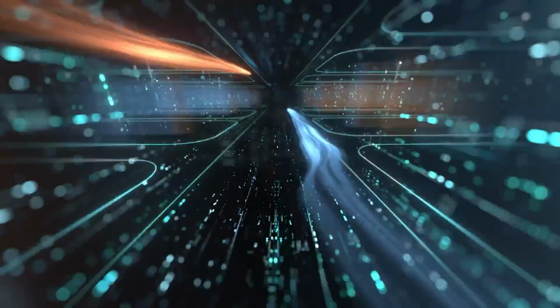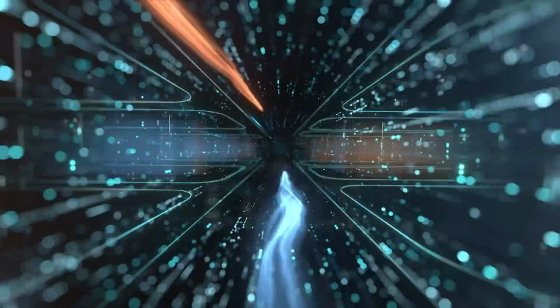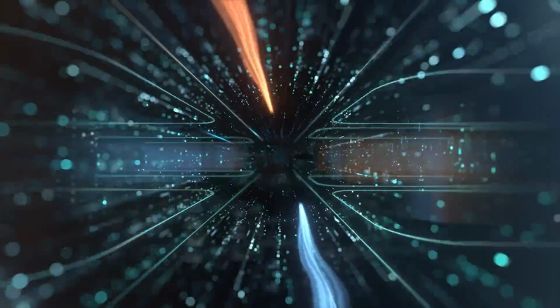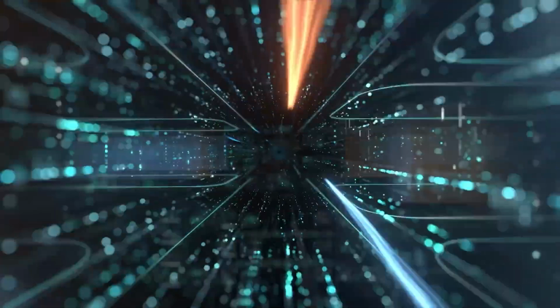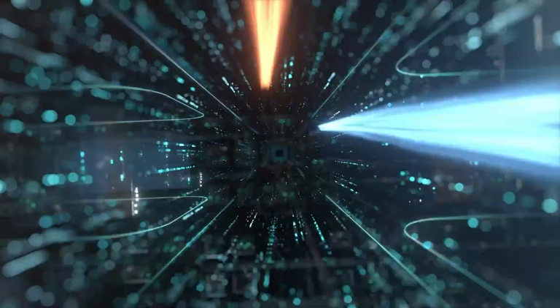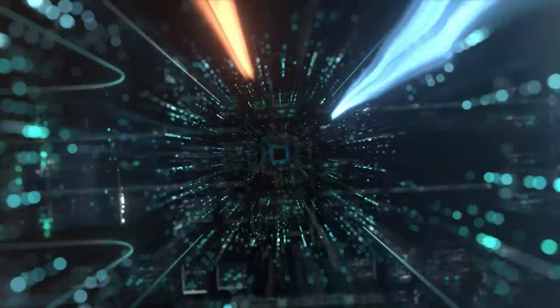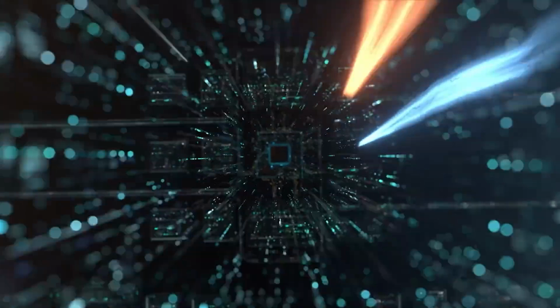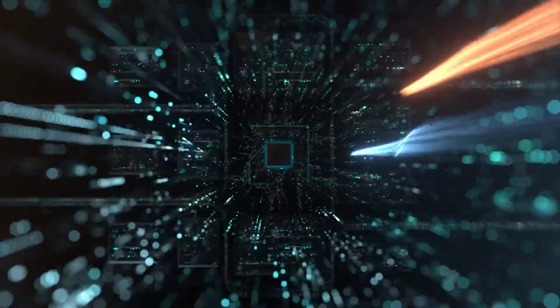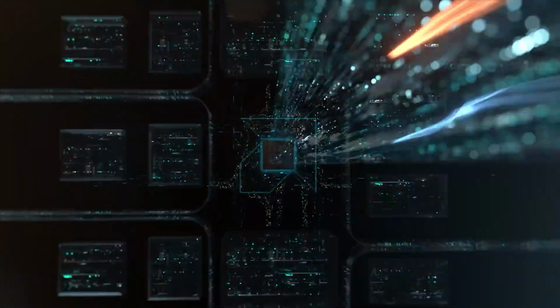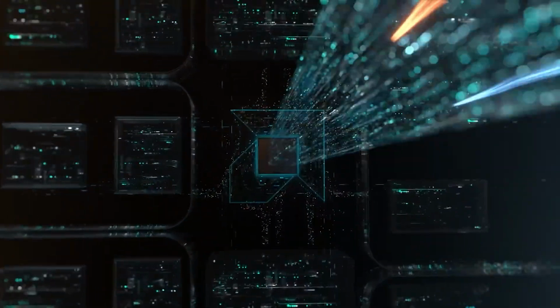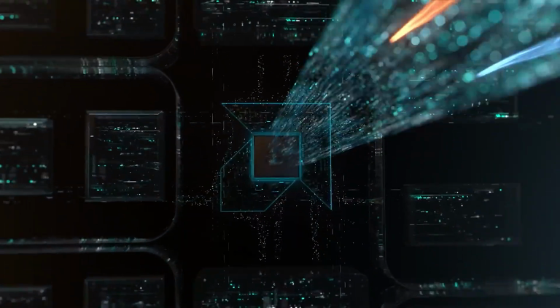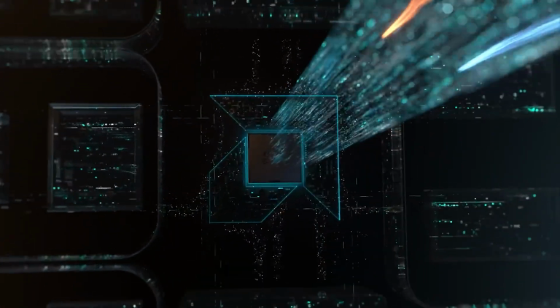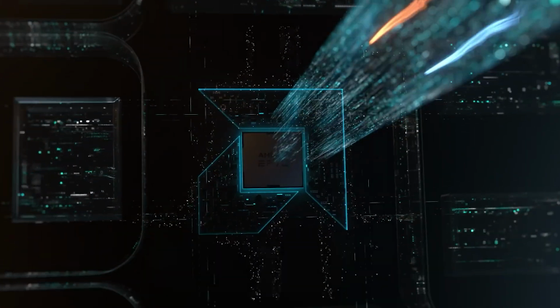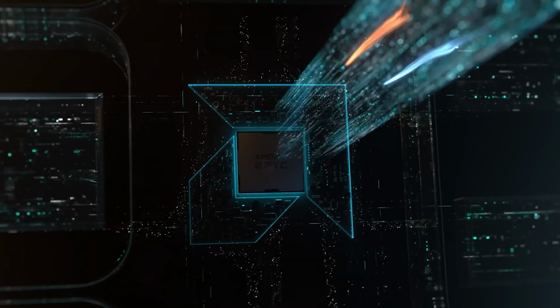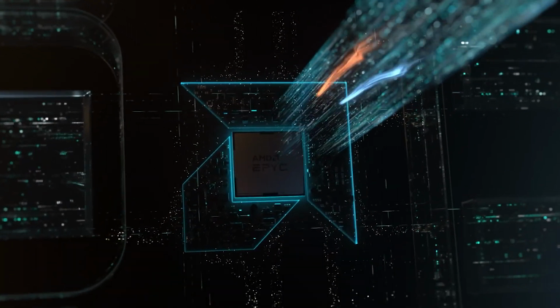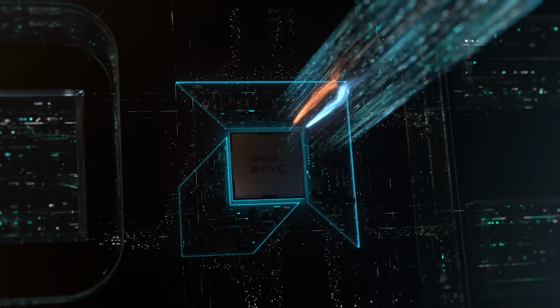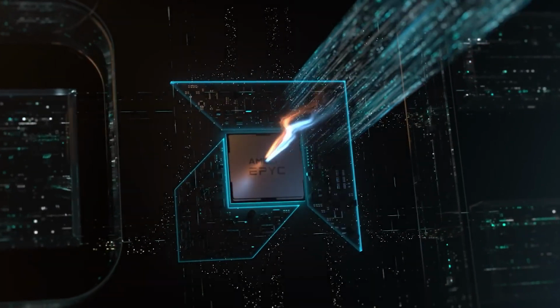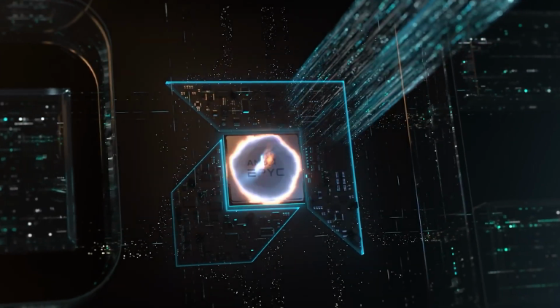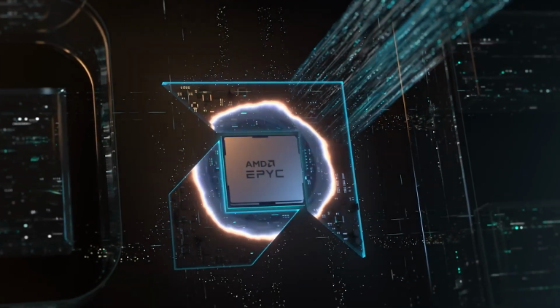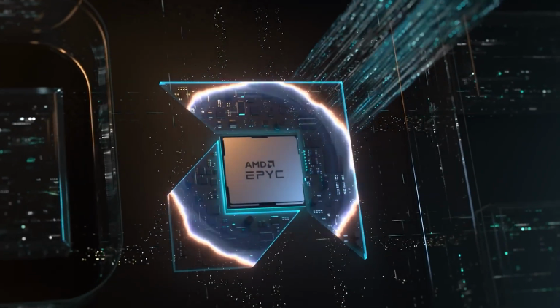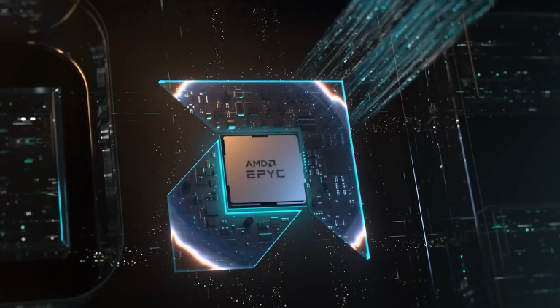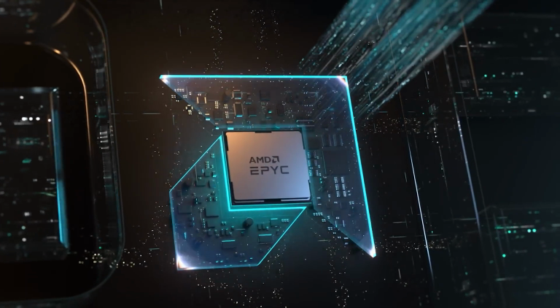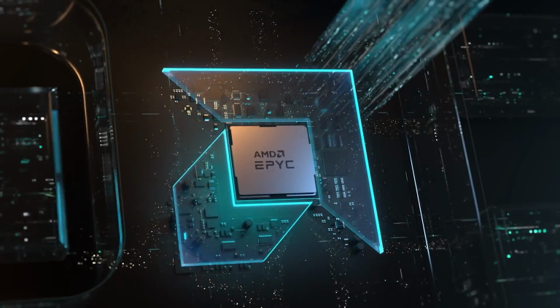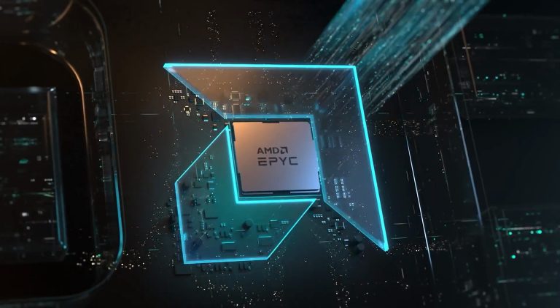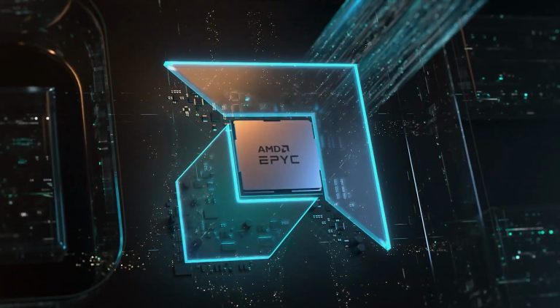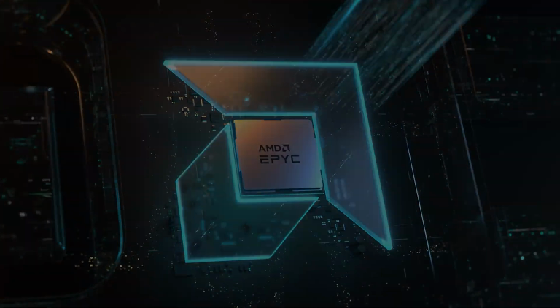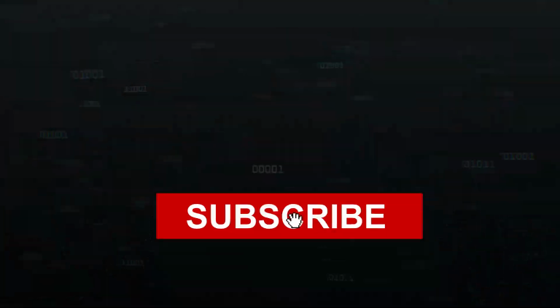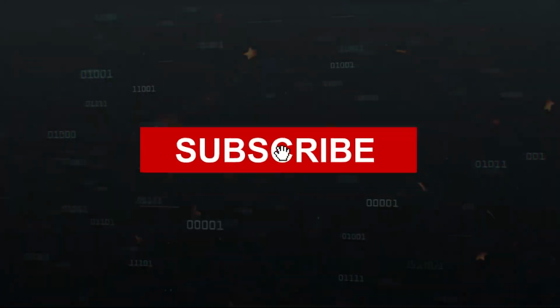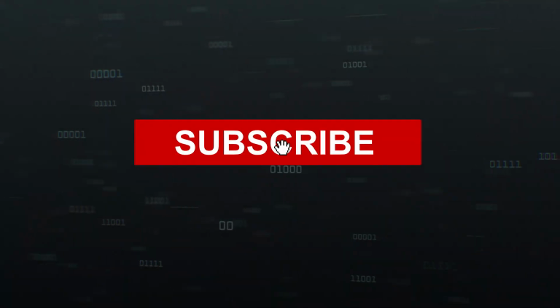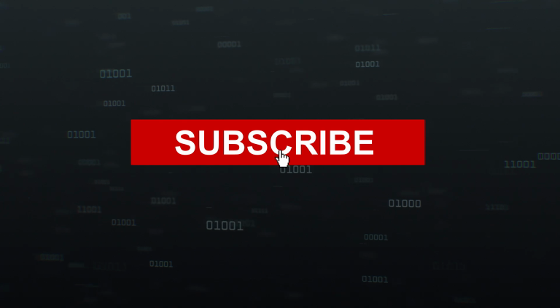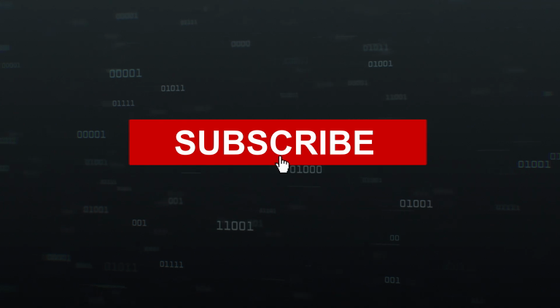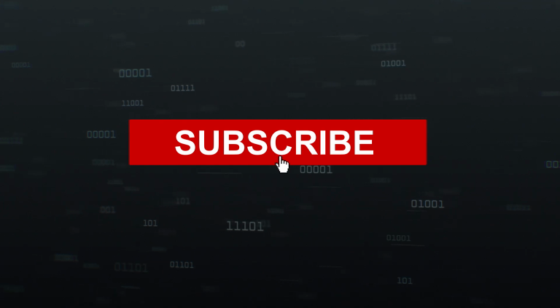Anyway, guys, we will keep you updated, so subscribe to the channel. Thanks for watching and see you in the next video! Good luck to all!